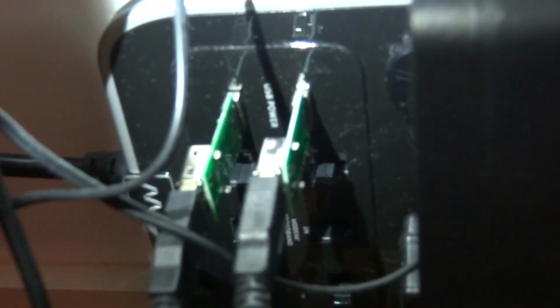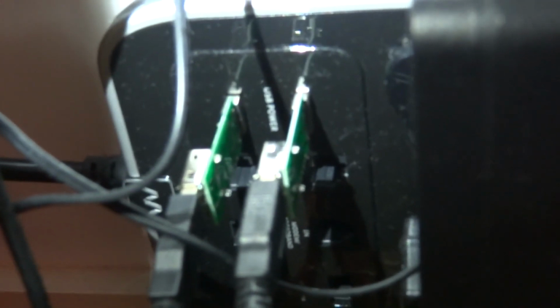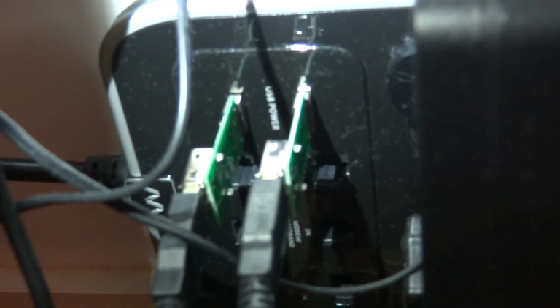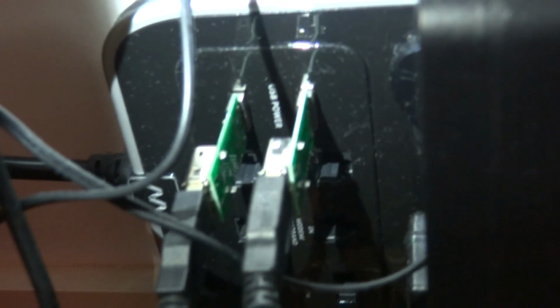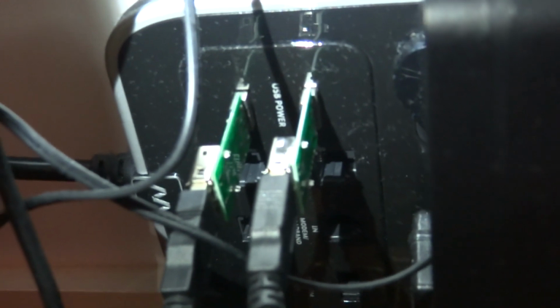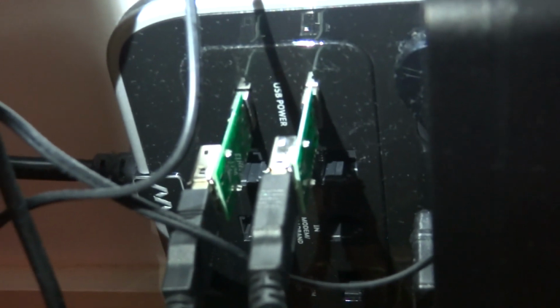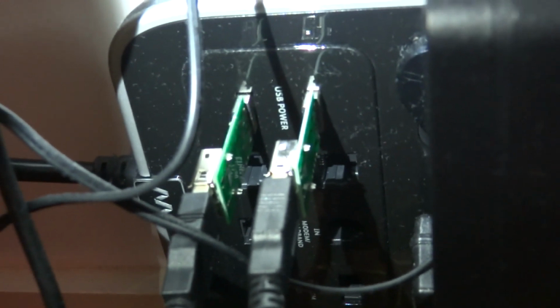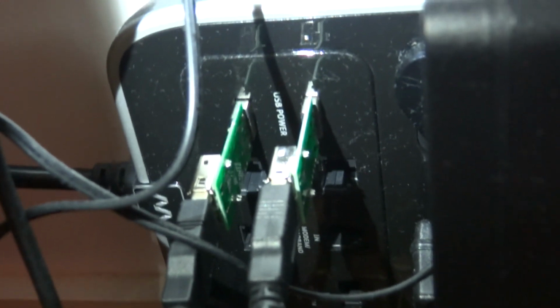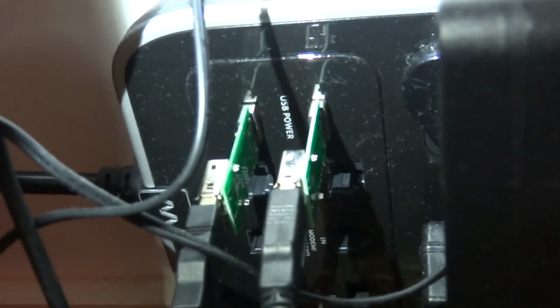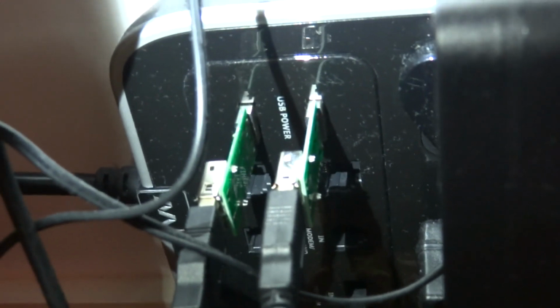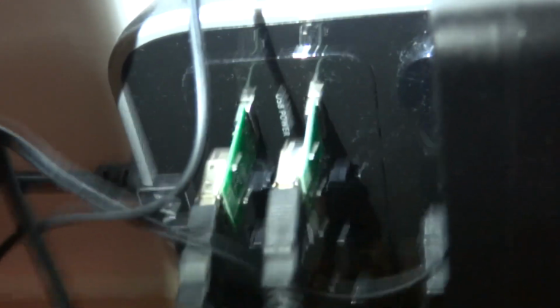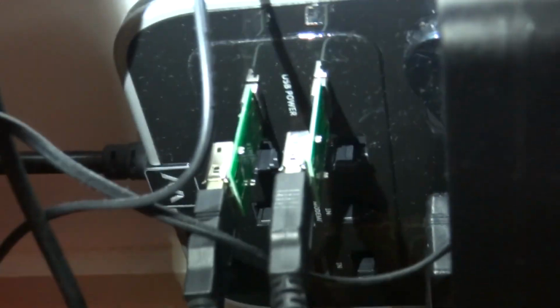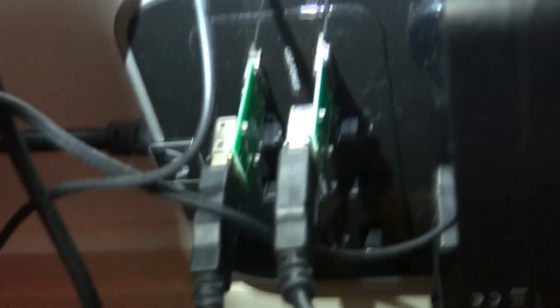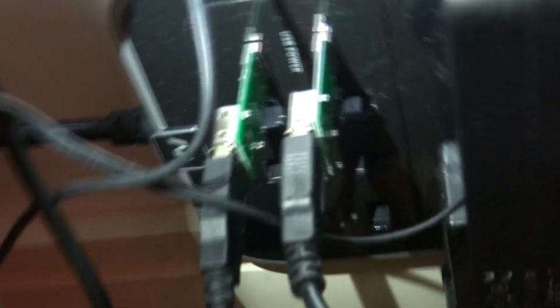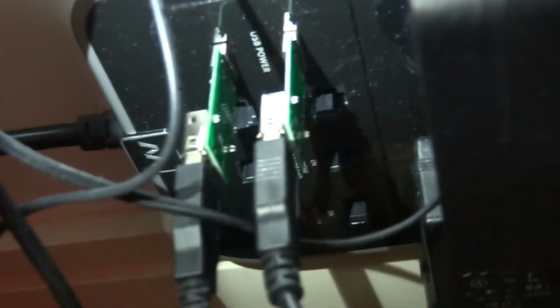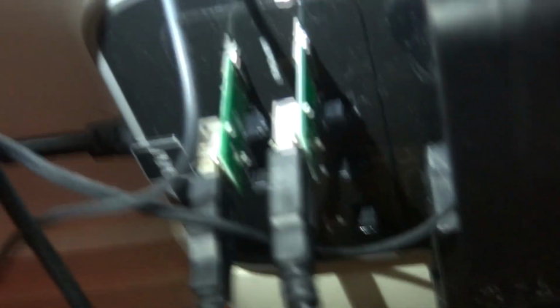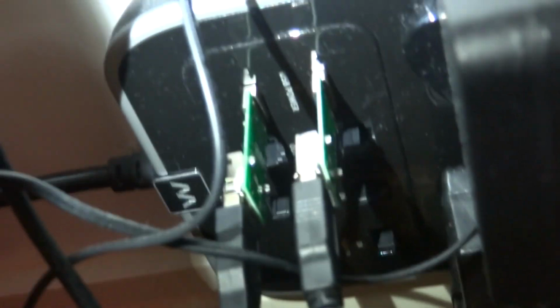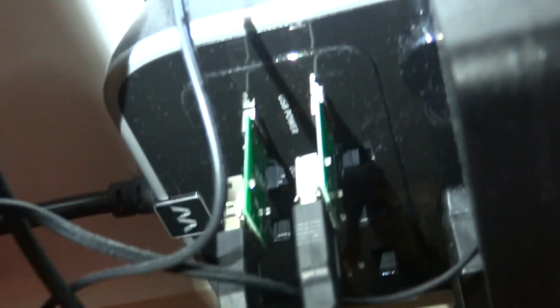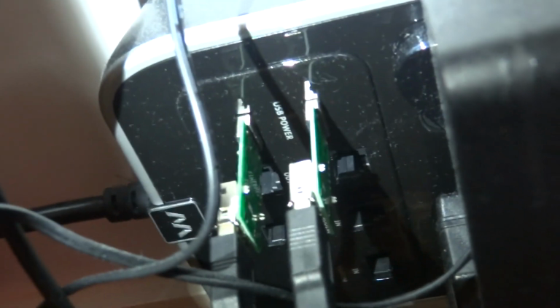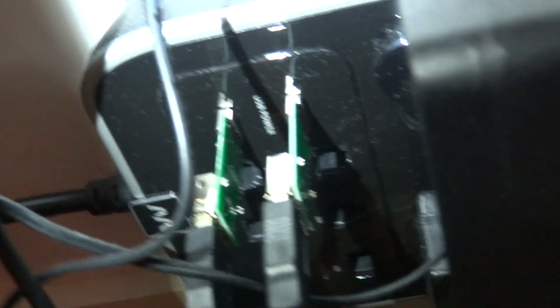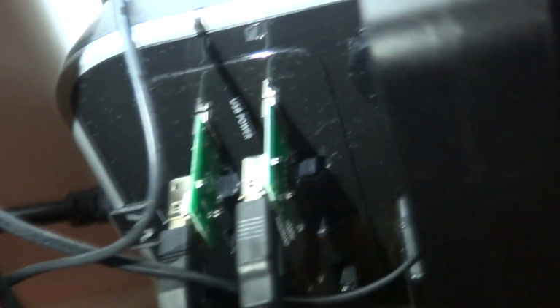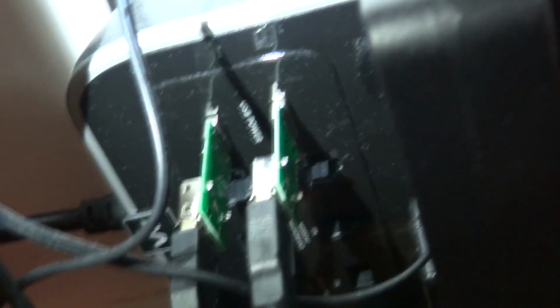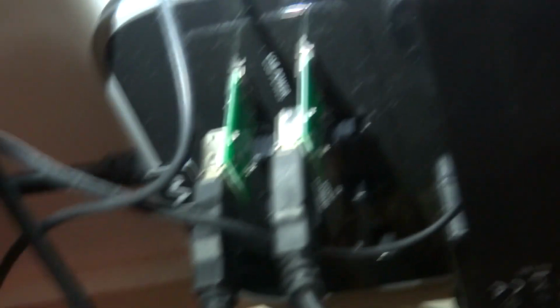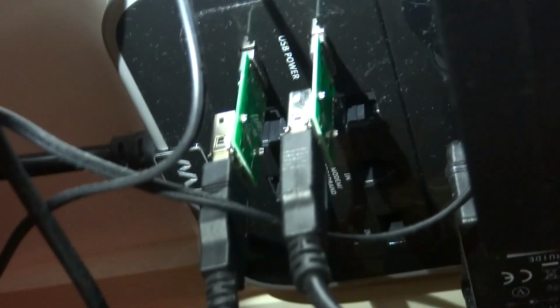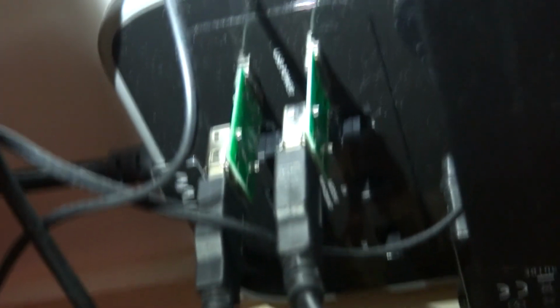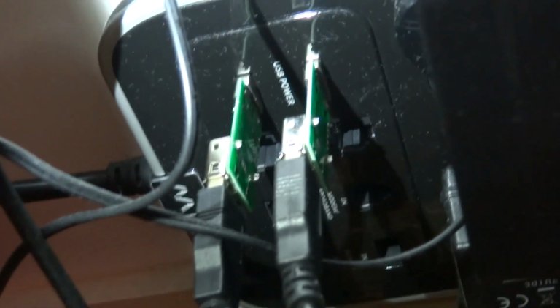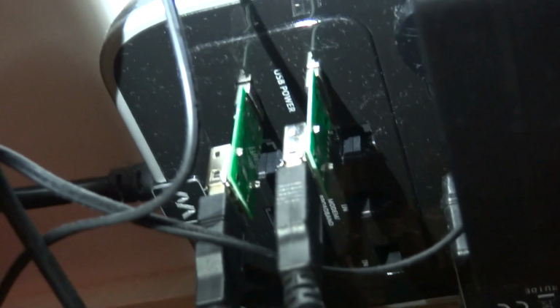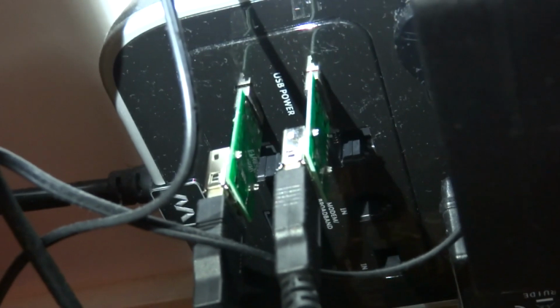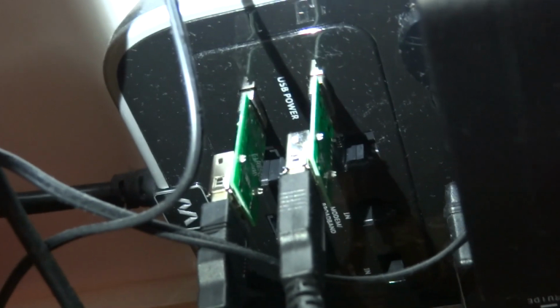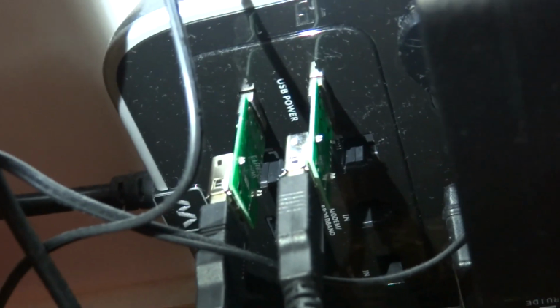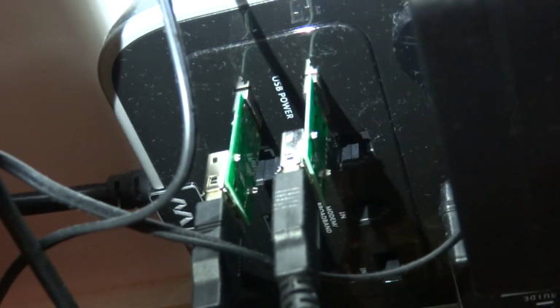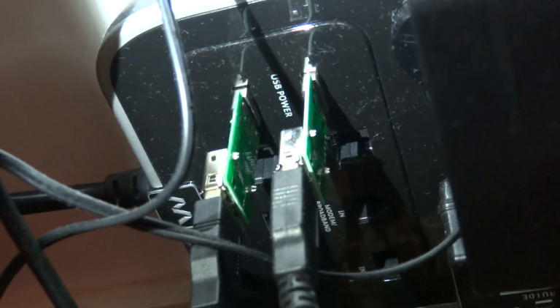So Masterplugger made this USB power that I can't use for anything, but if I put two SyncStops in those ports first, it works with everything.